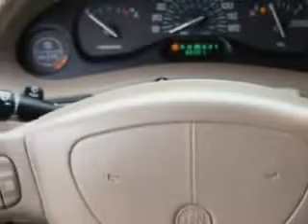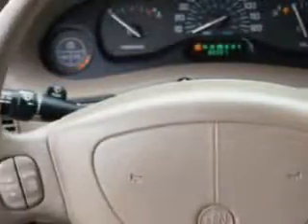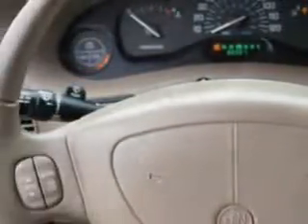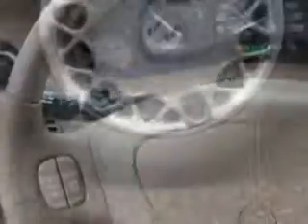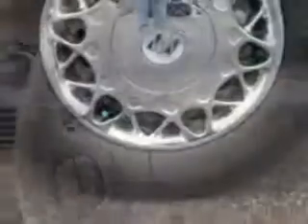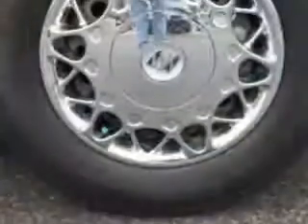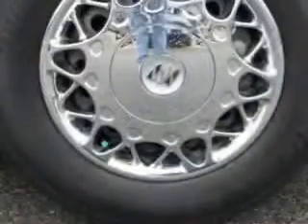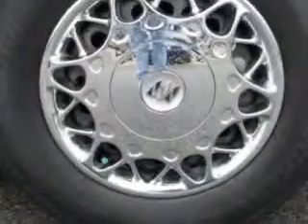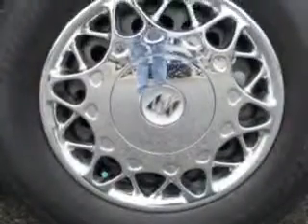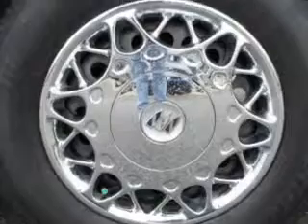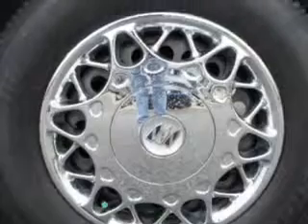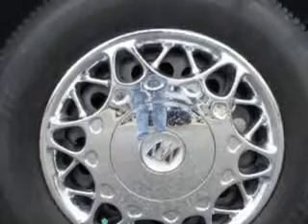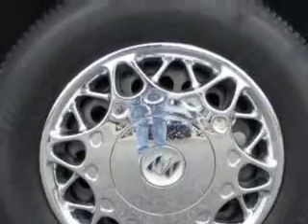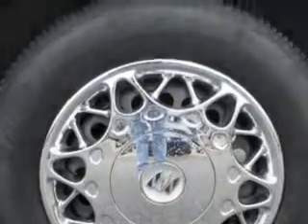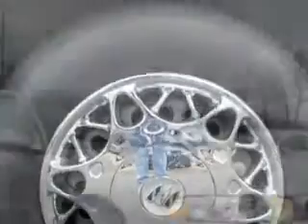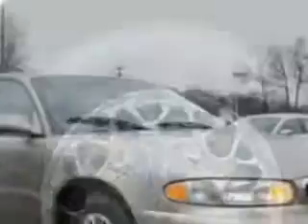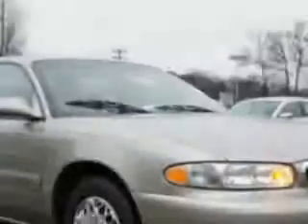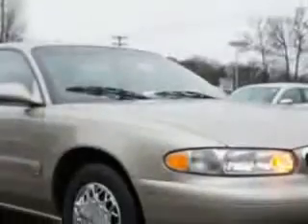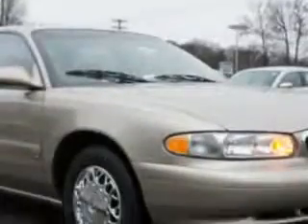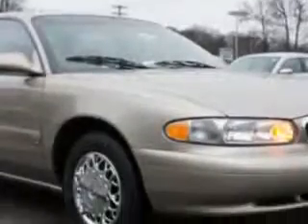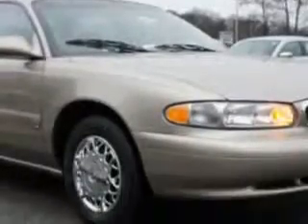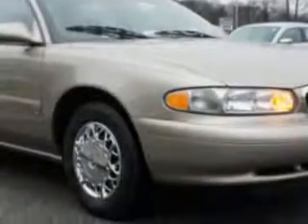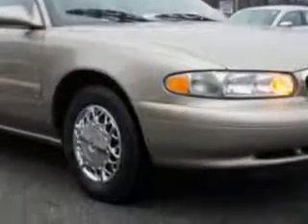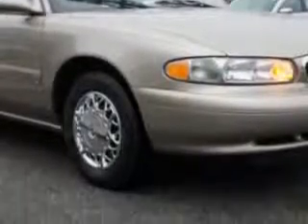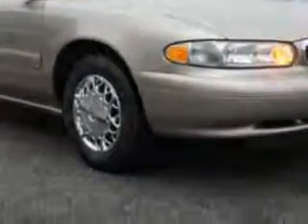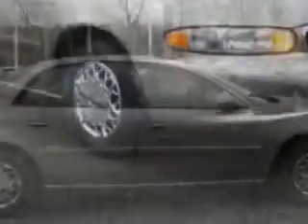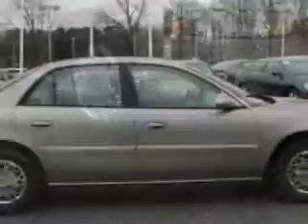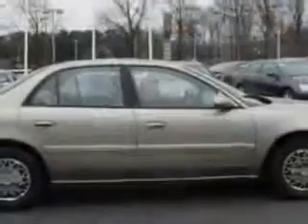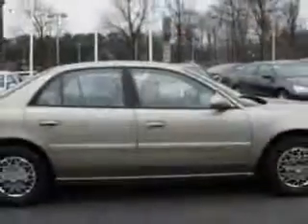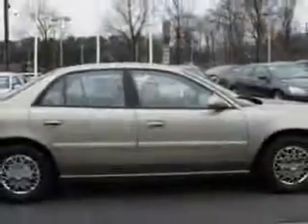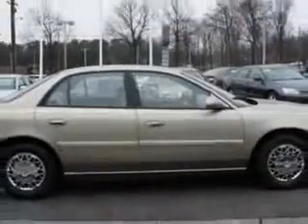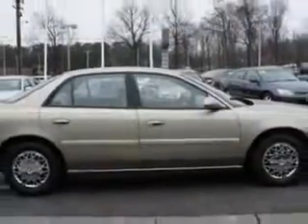Also featuring cruise control, deluxe wheel covers, clock, interval wipers, and more. You'll enjoy the drive. Drive your whole family in this '02 Buick Century.